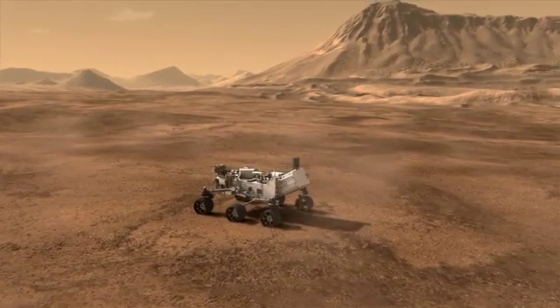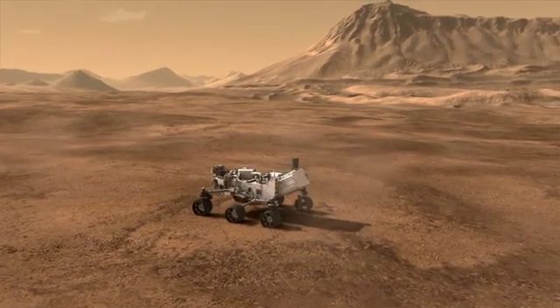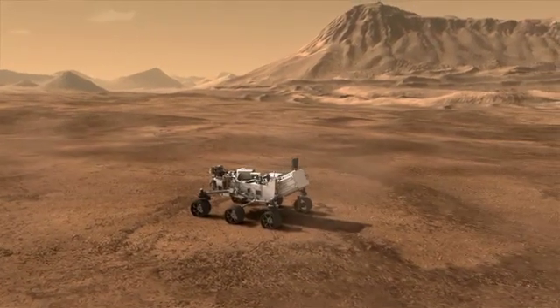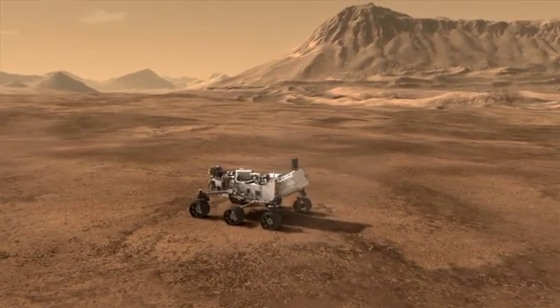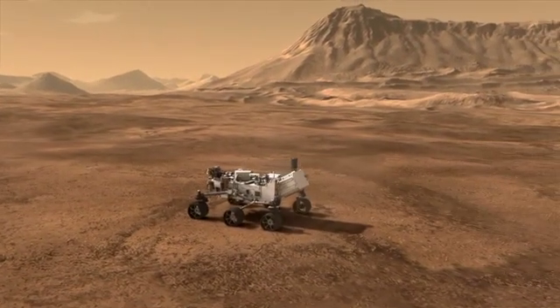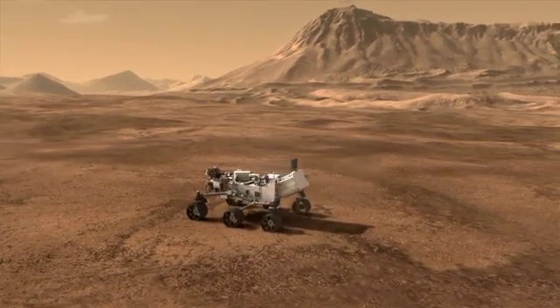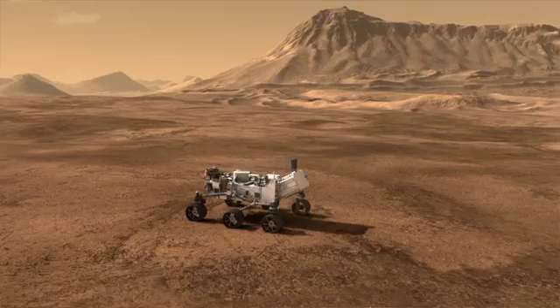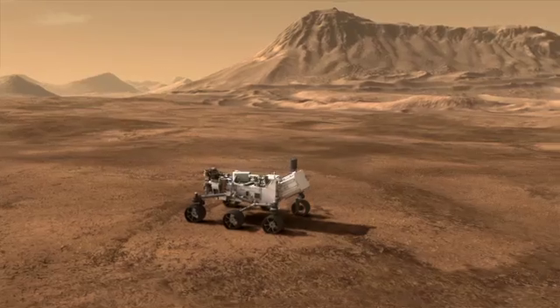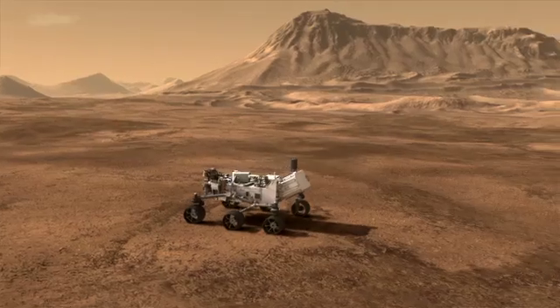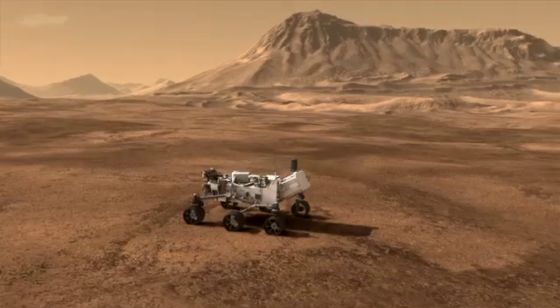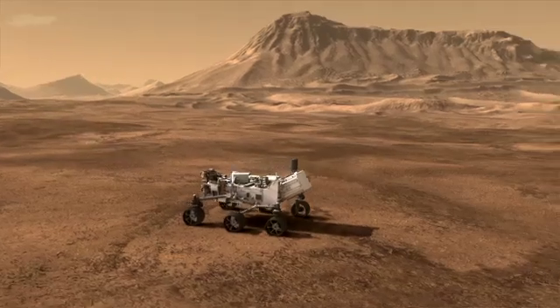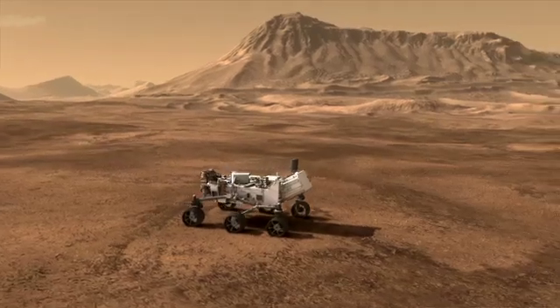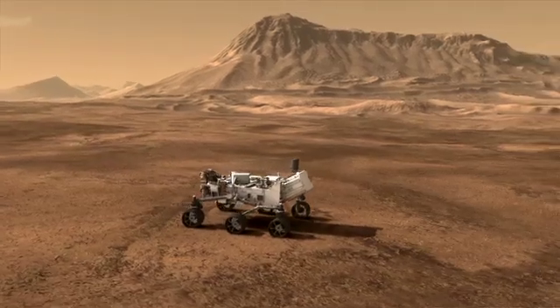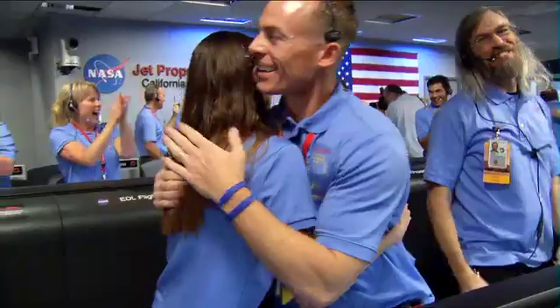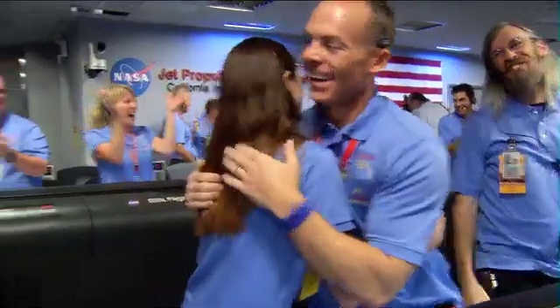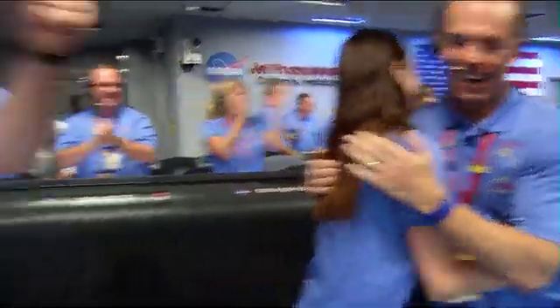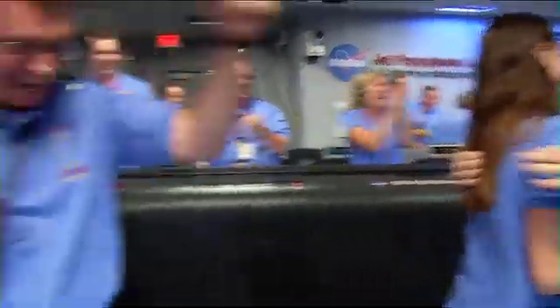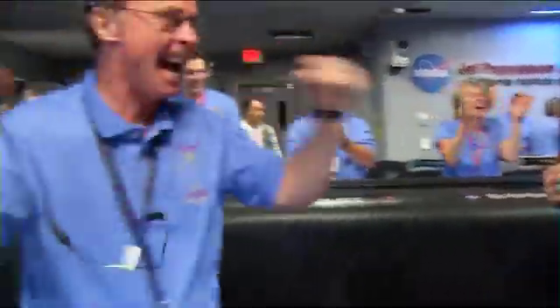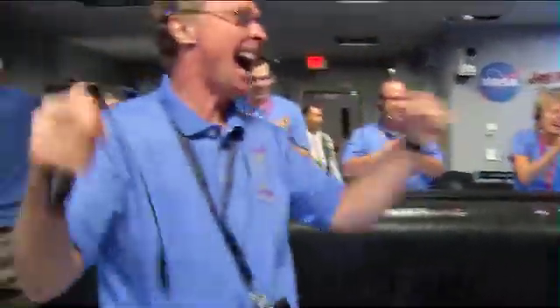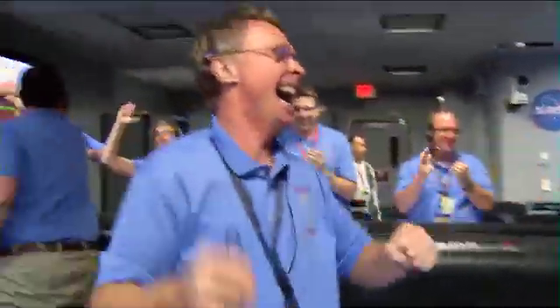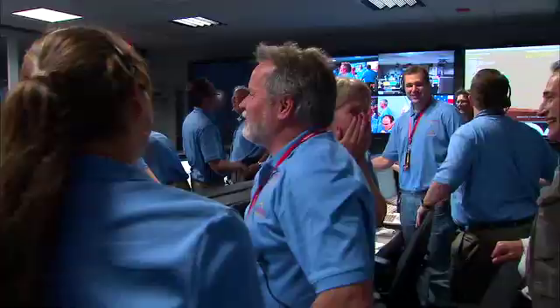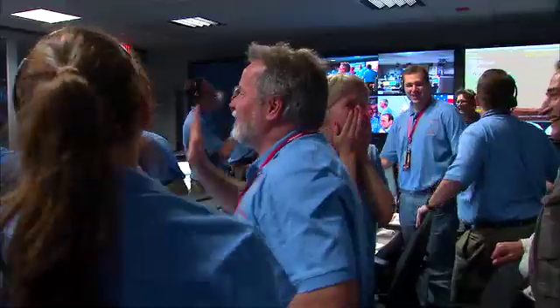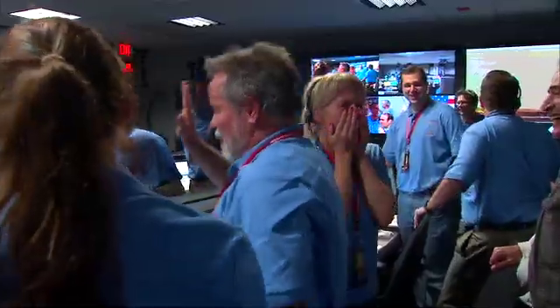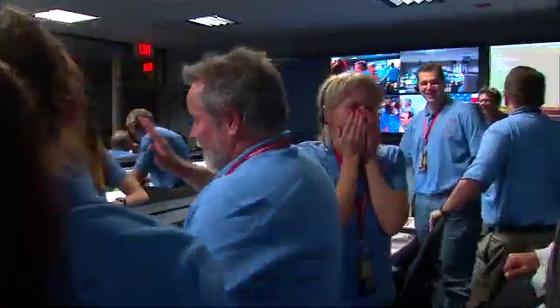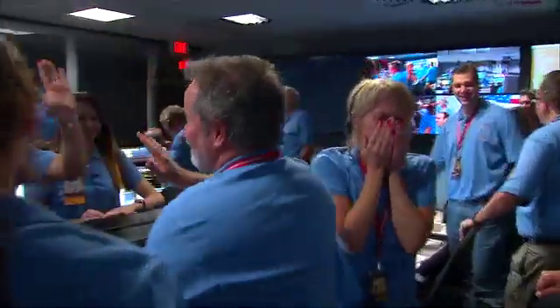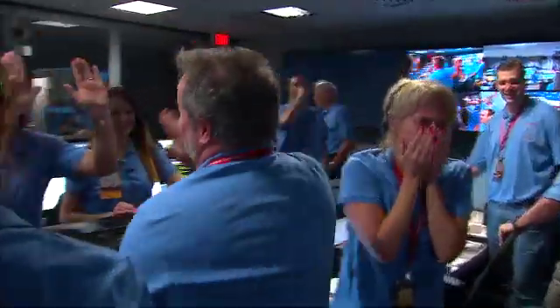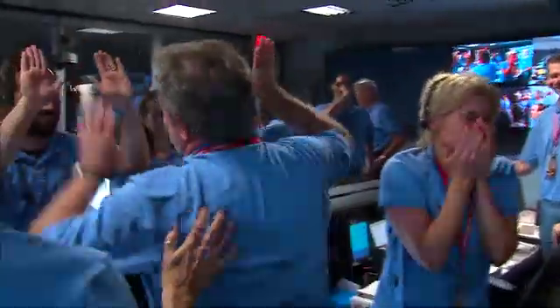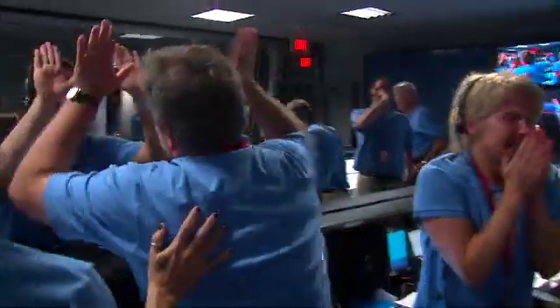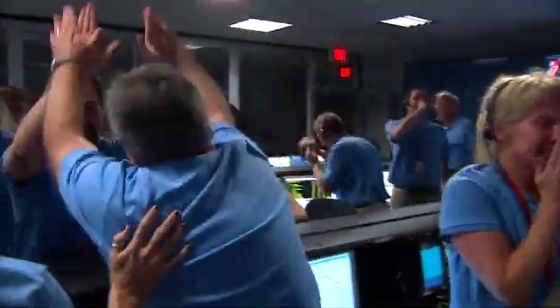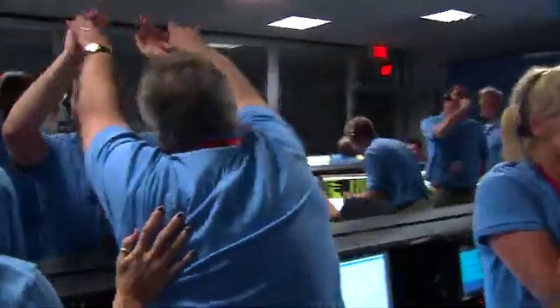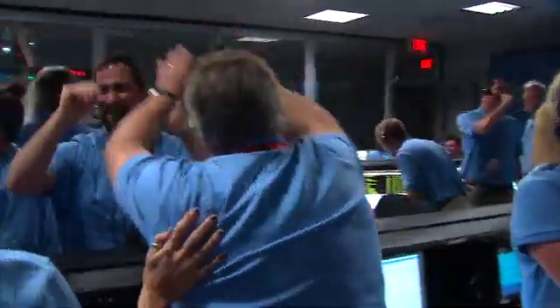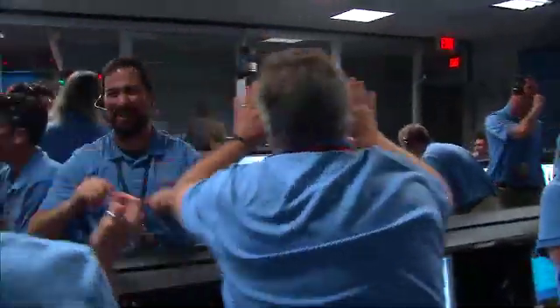Touchdown. It's time to see where our curiosity will take us.